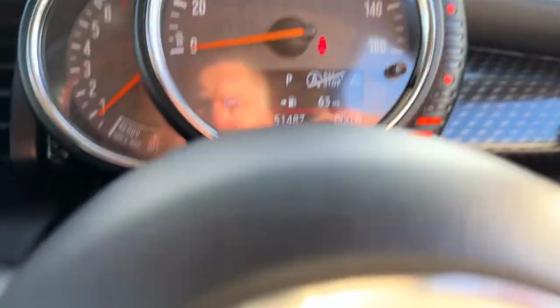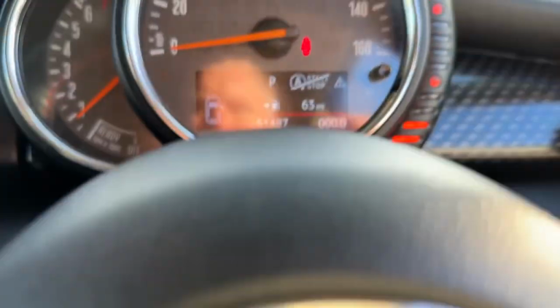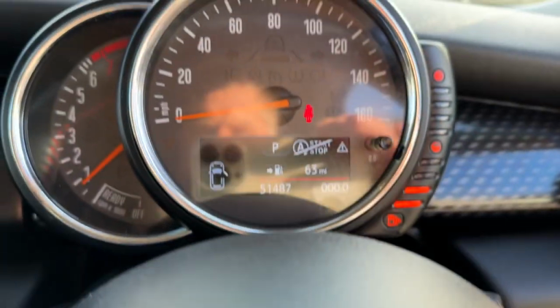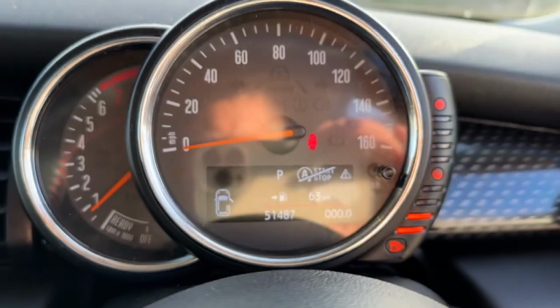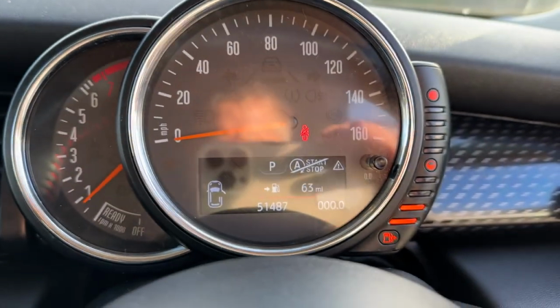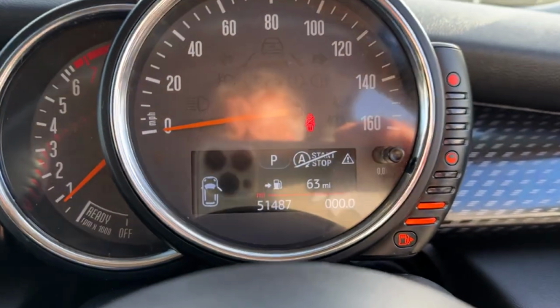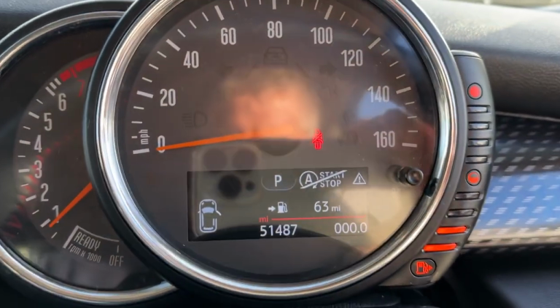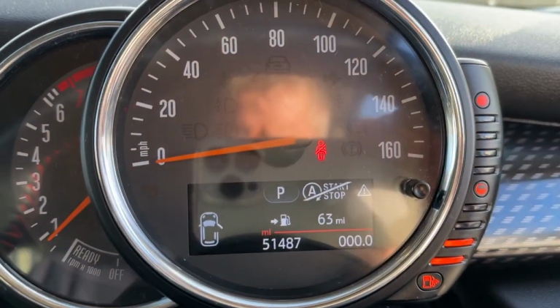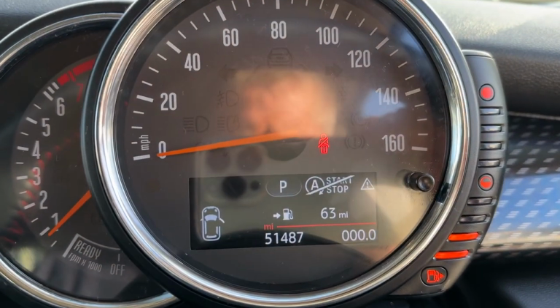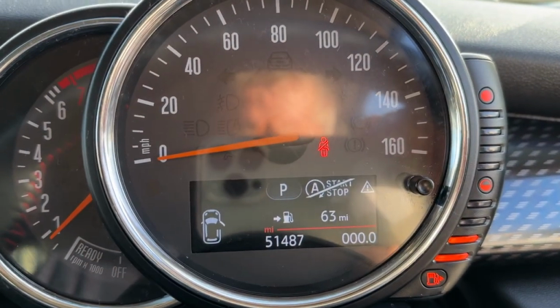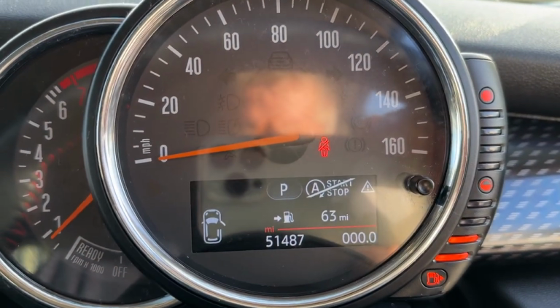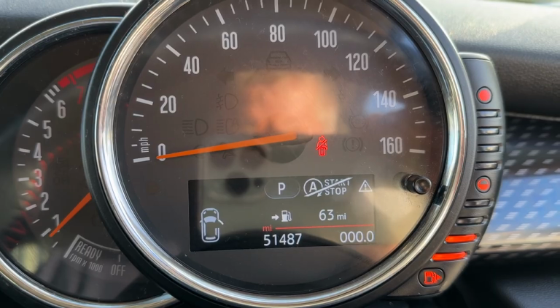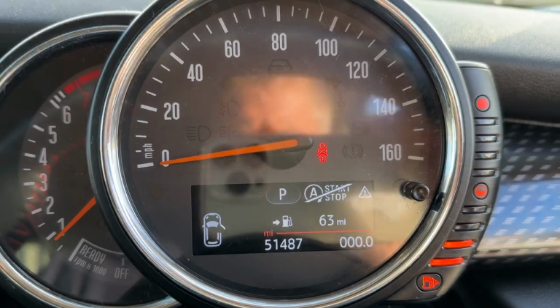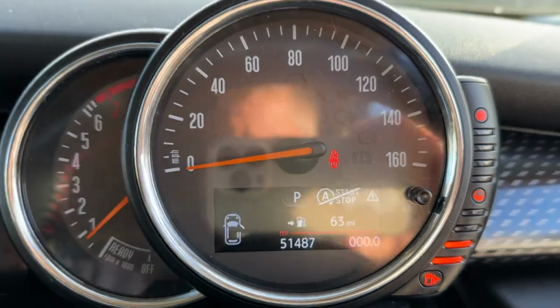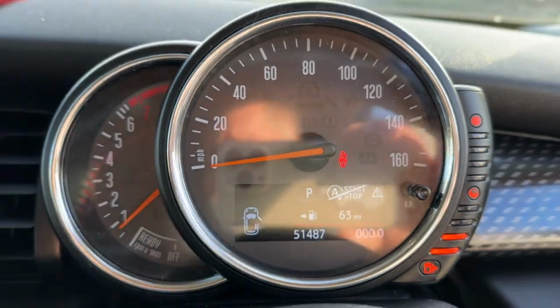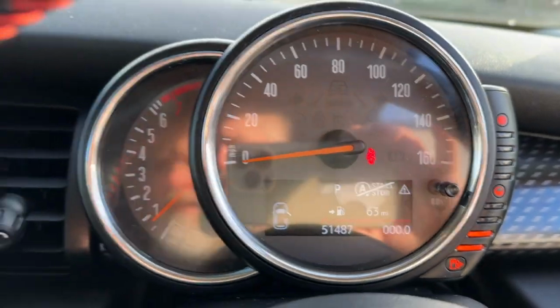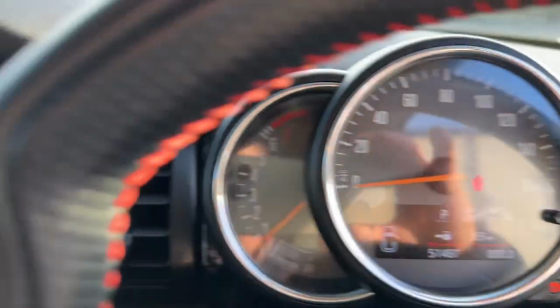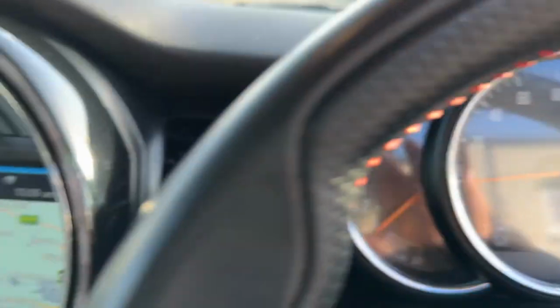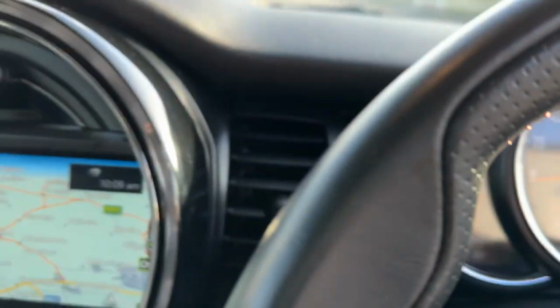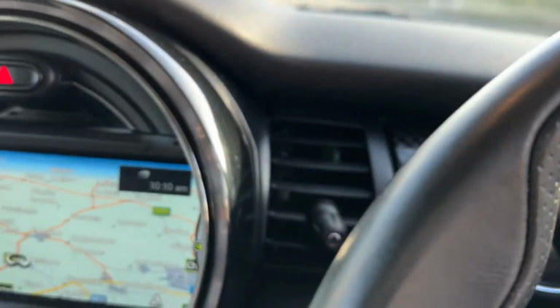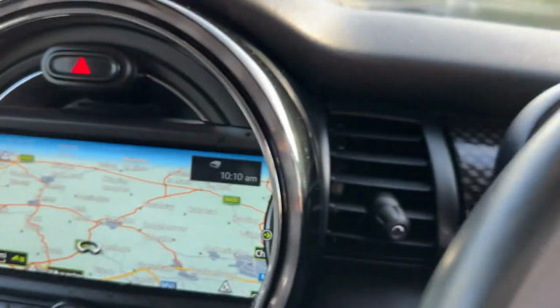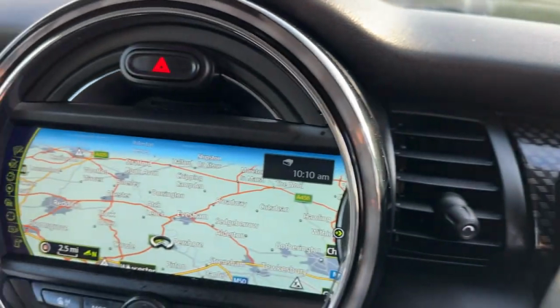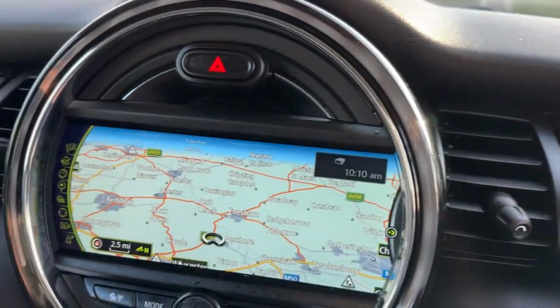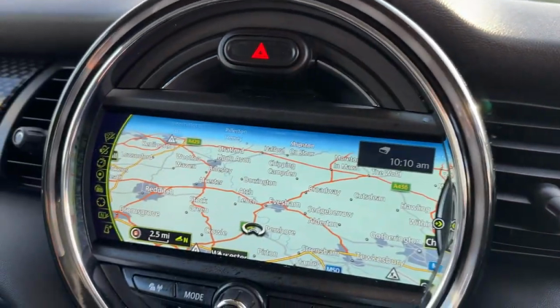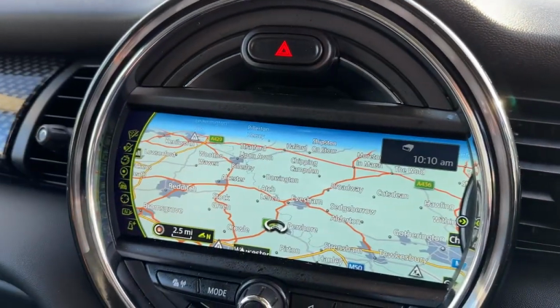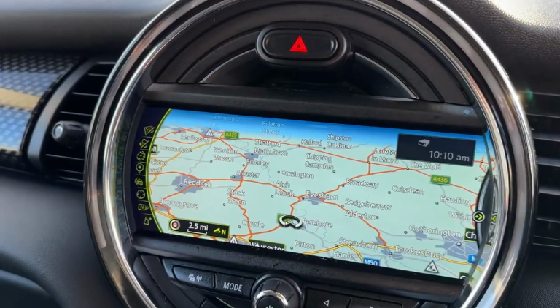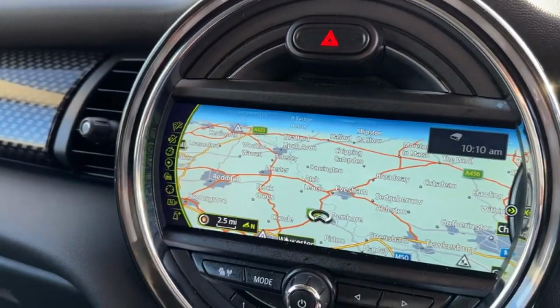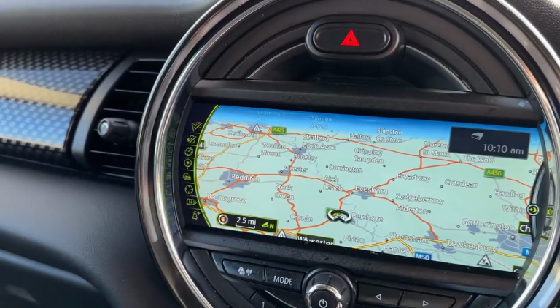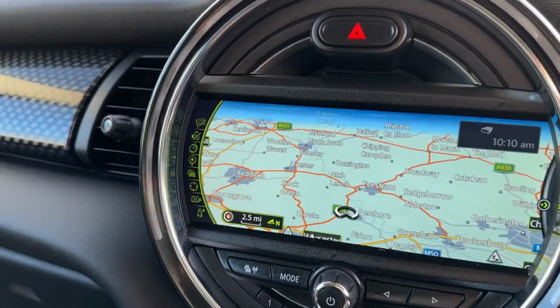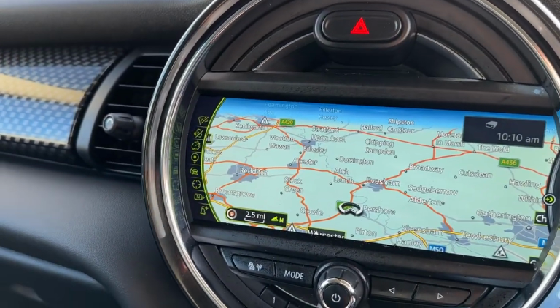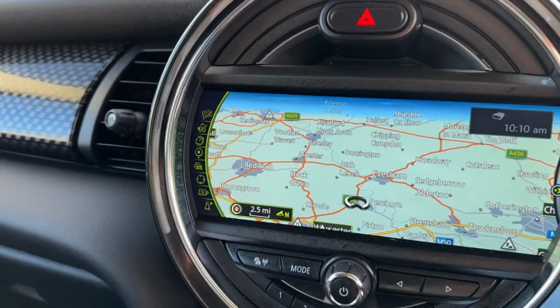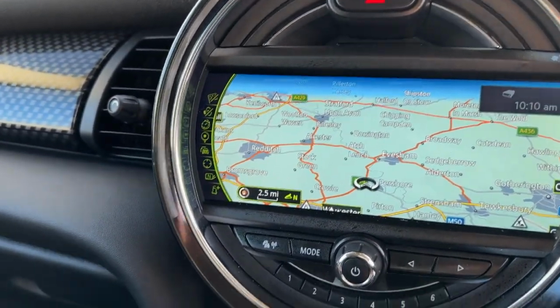The mileage is just 51 and a half thousand. The car will come with a new MOT and a fresh service ready for the new owner.